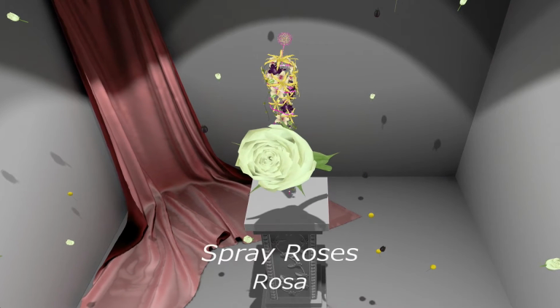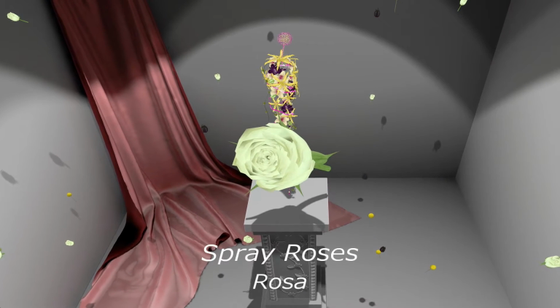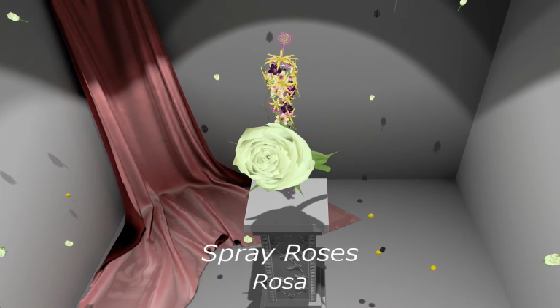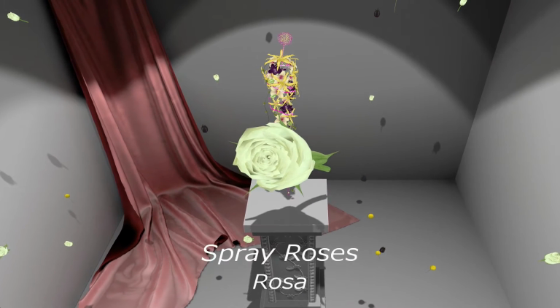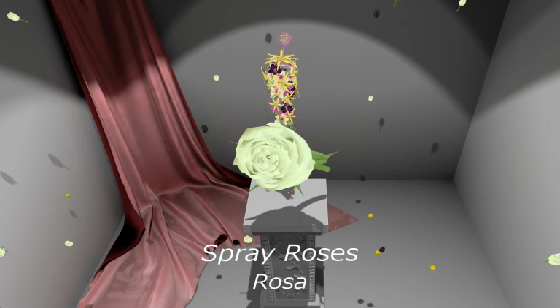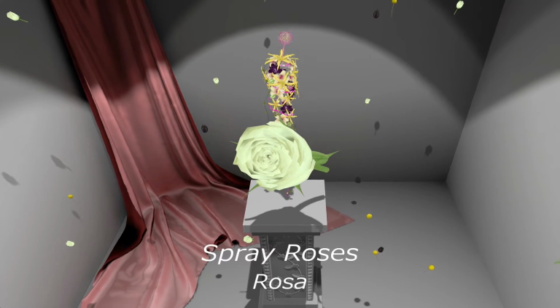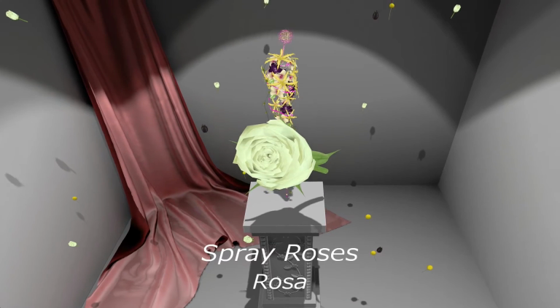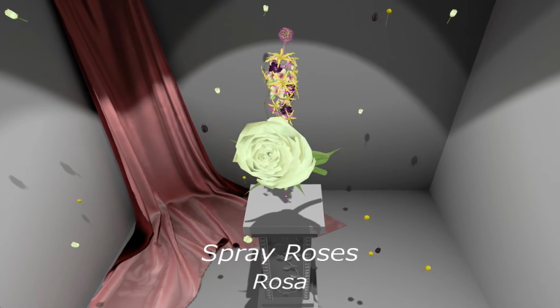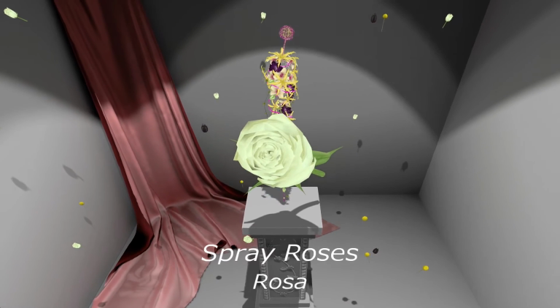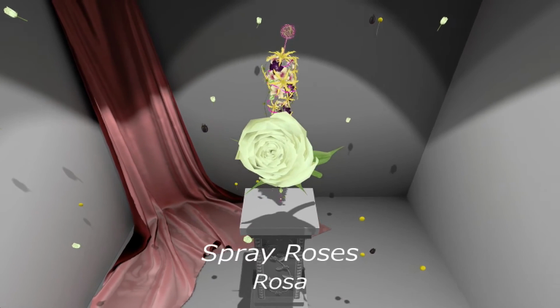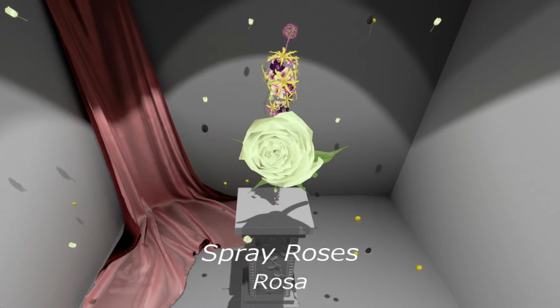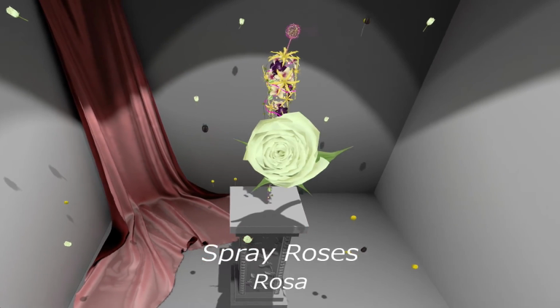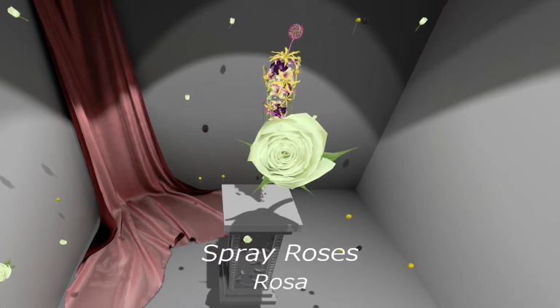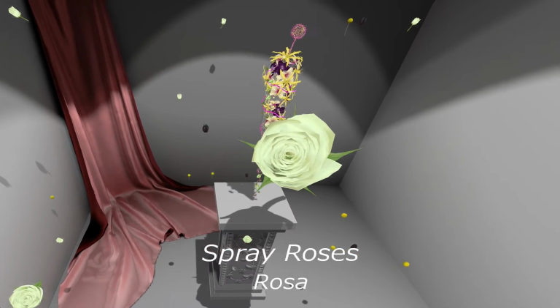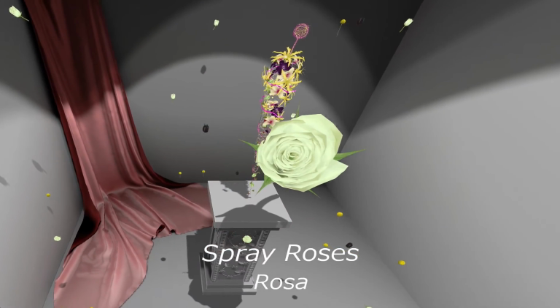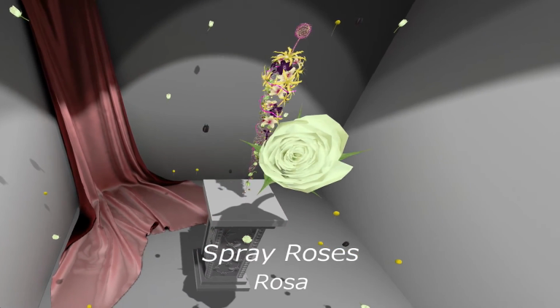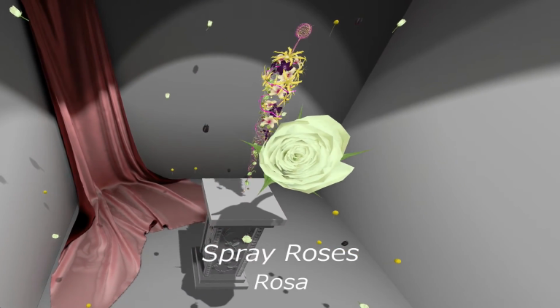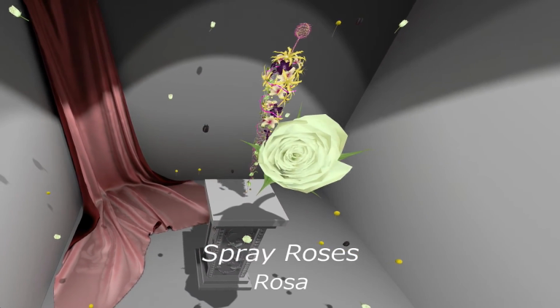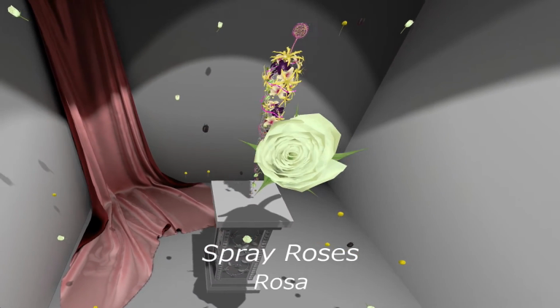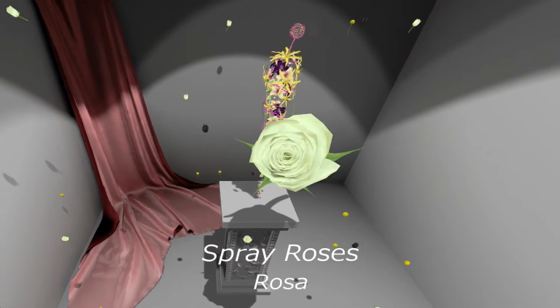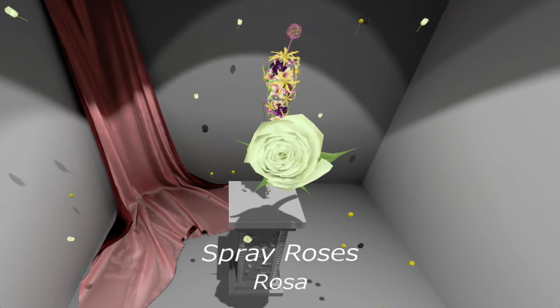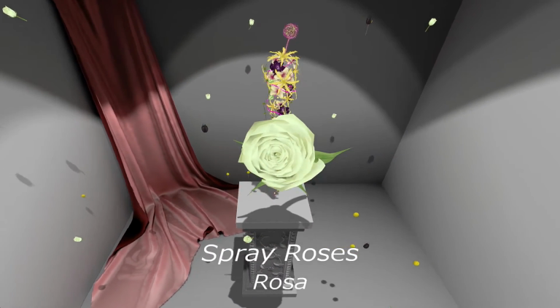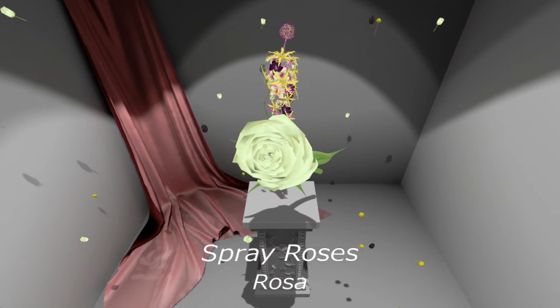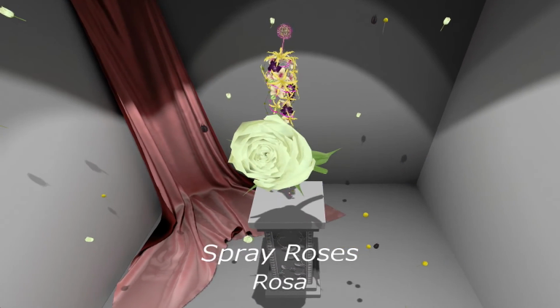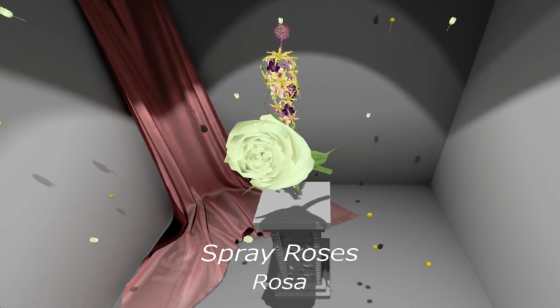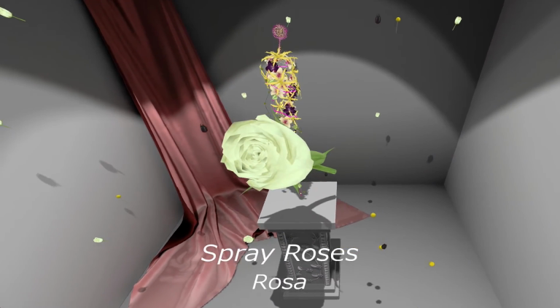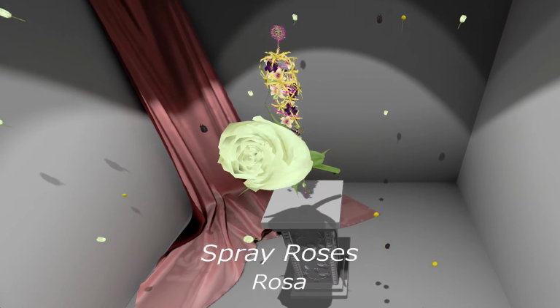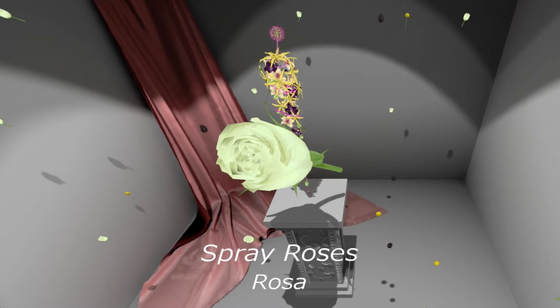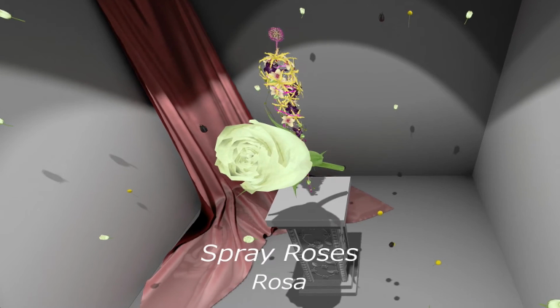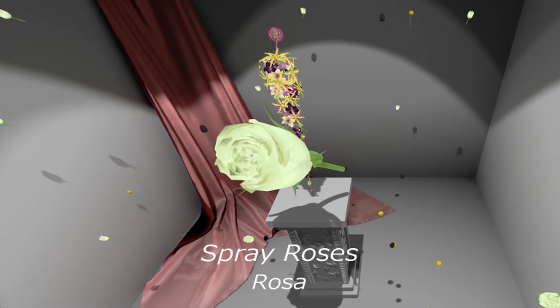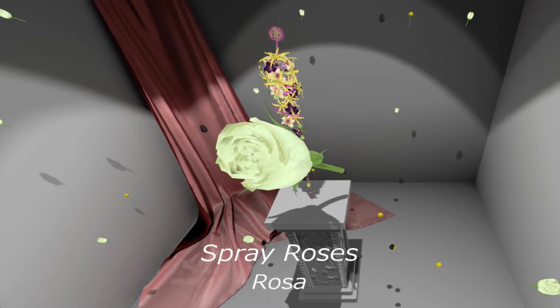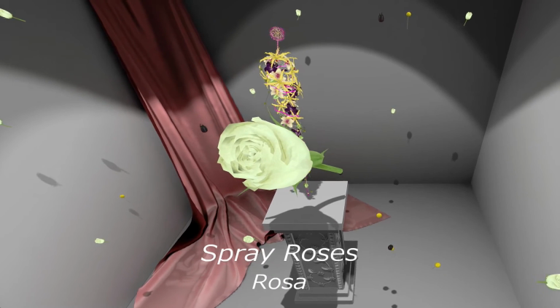Roses or Rosa. Roses are the national flower of England and are traditionally used in the perfume making process.